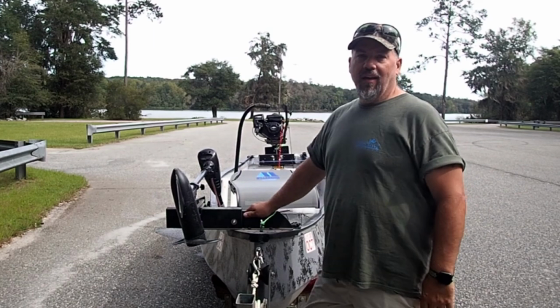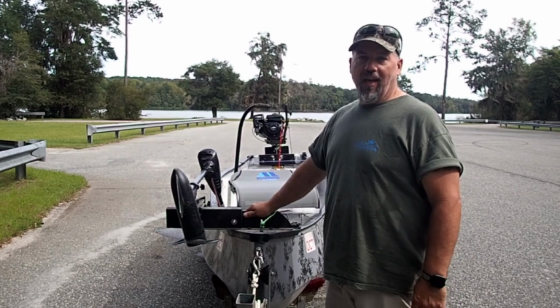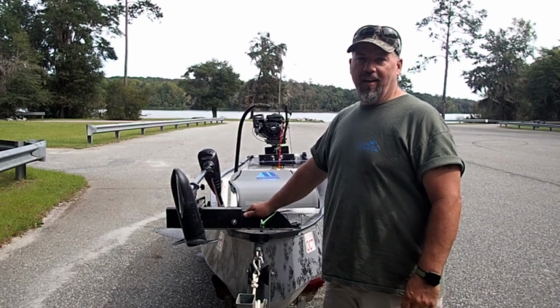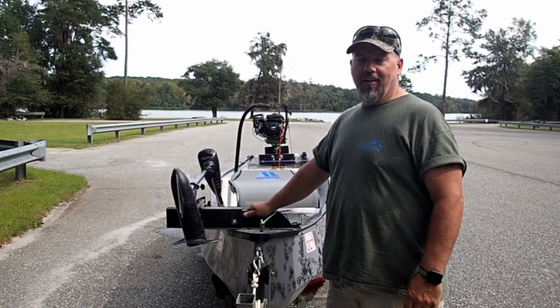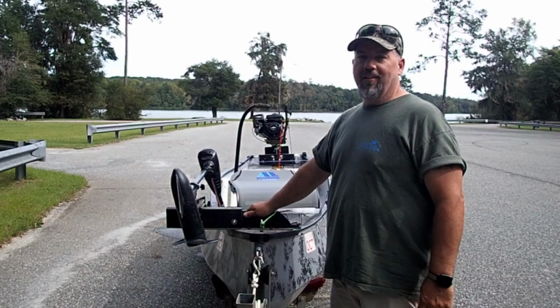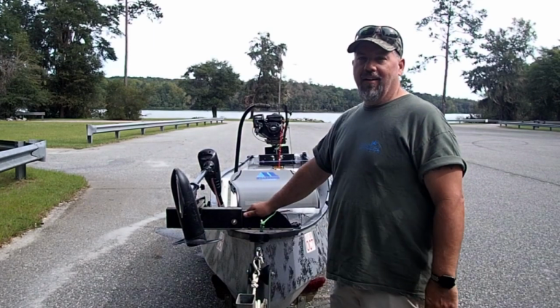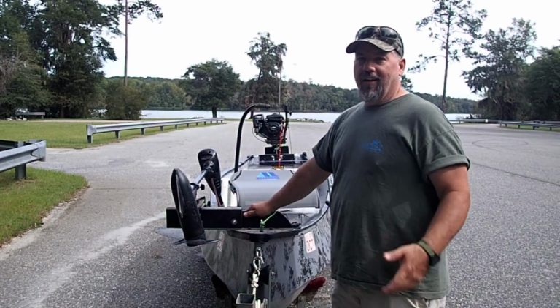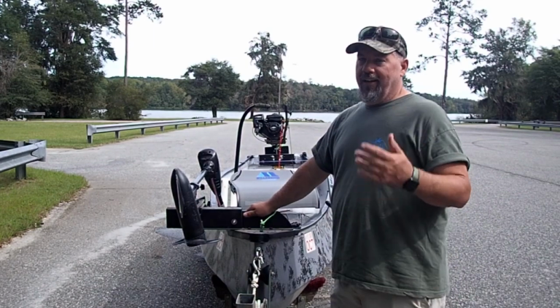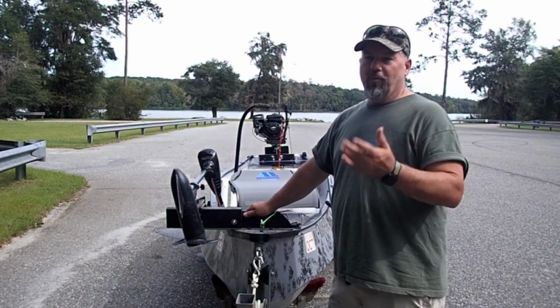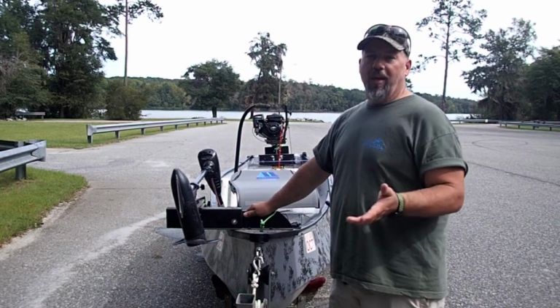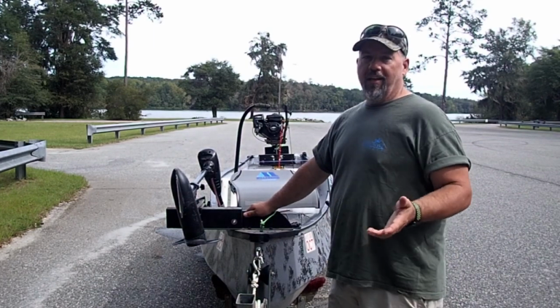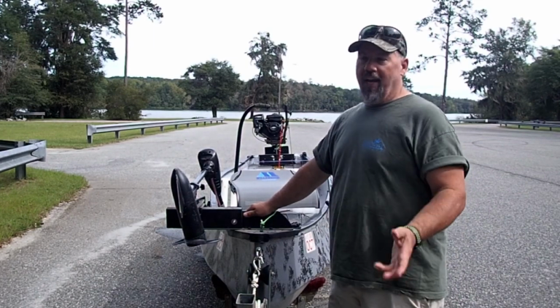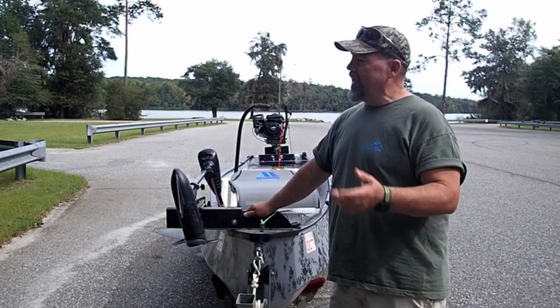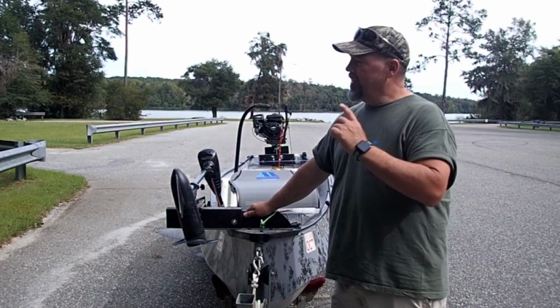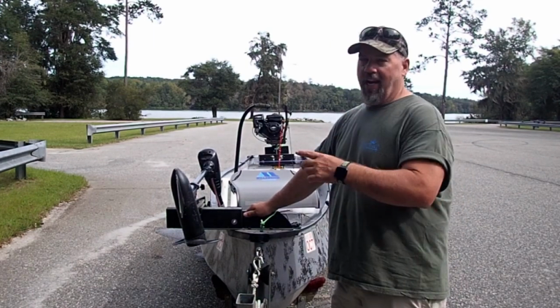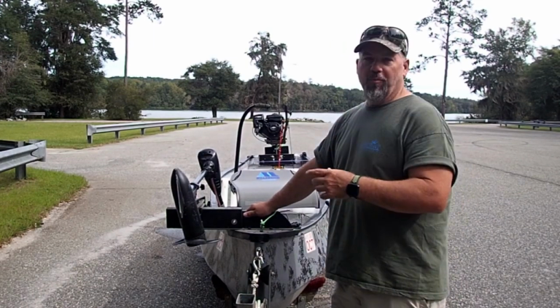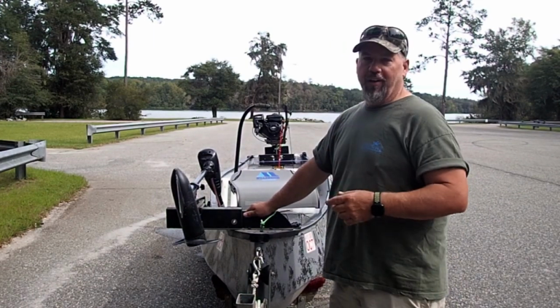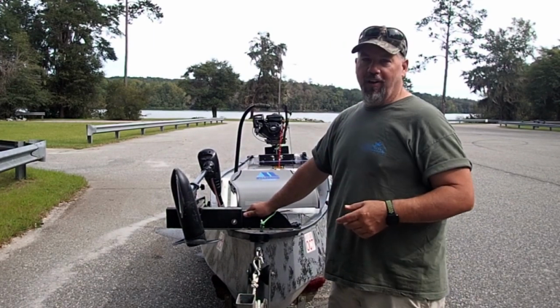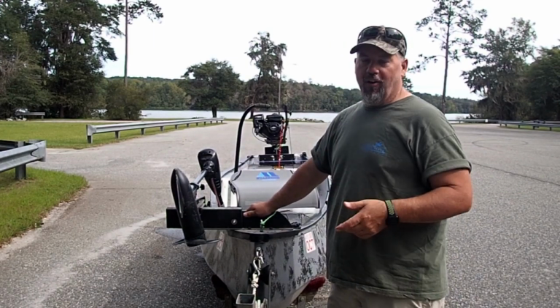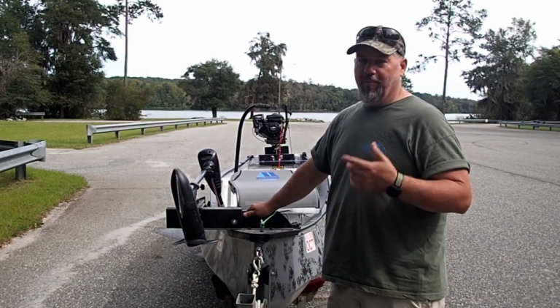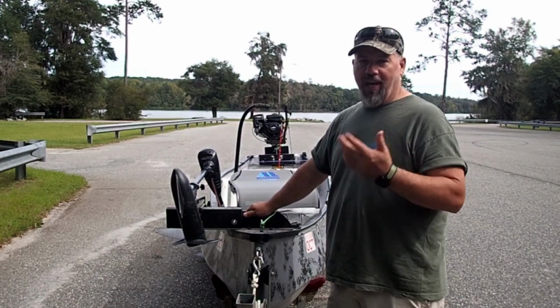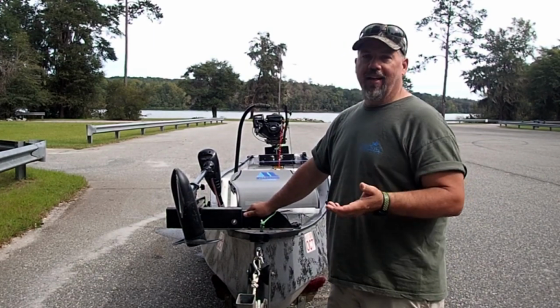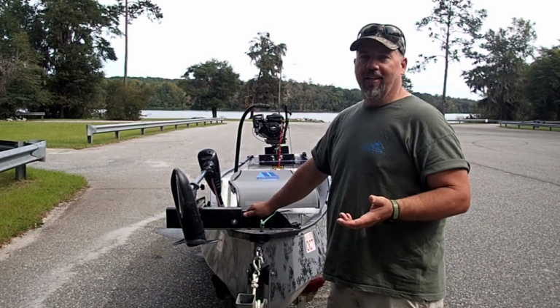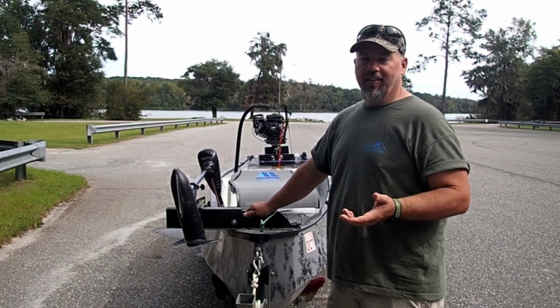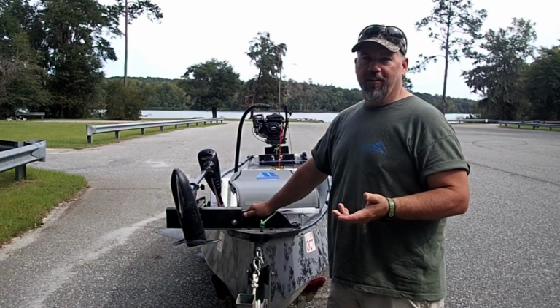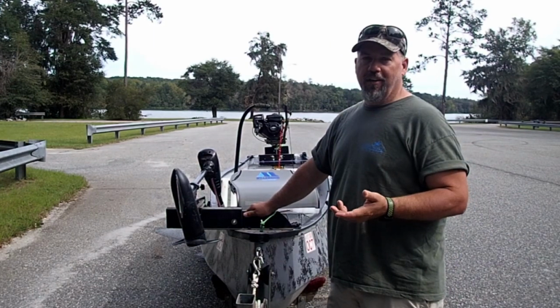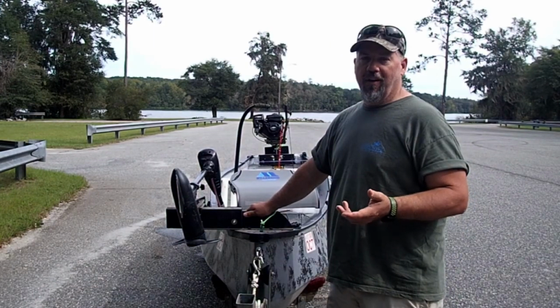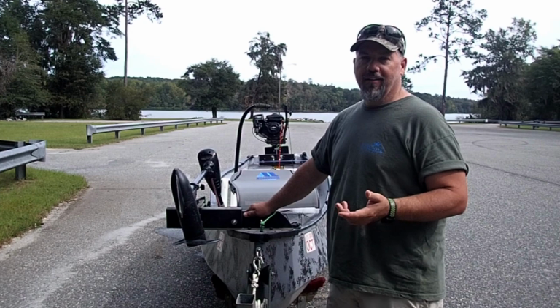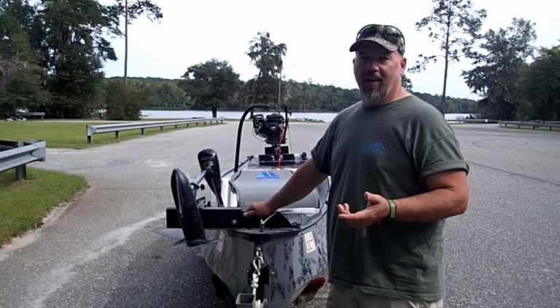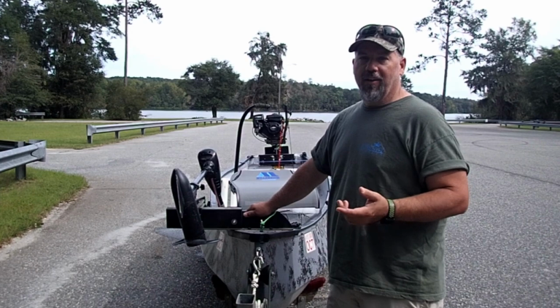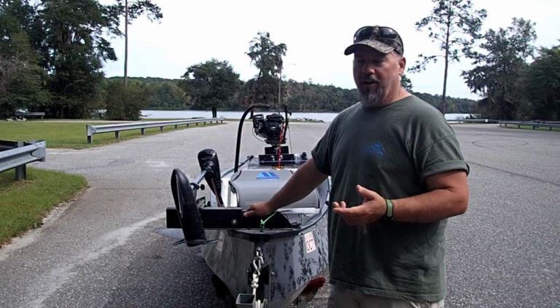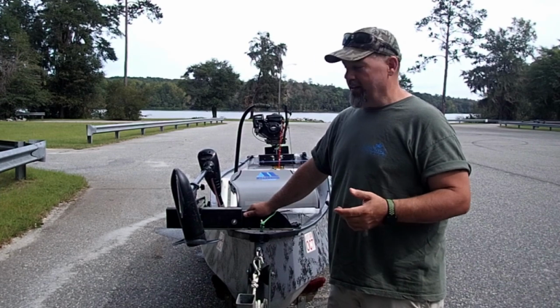Hey y'all, it's a windy day, the dam's running hard, but I had to get the little Guinea out today and run it.